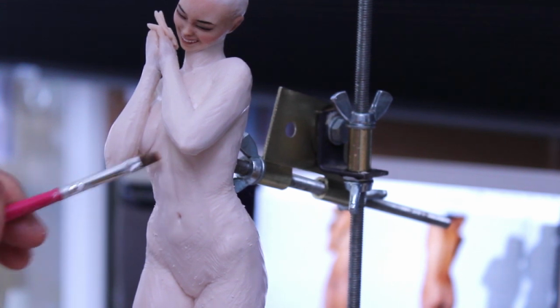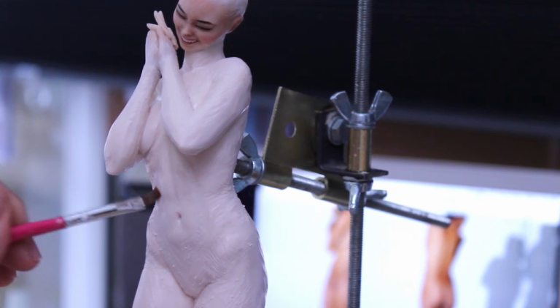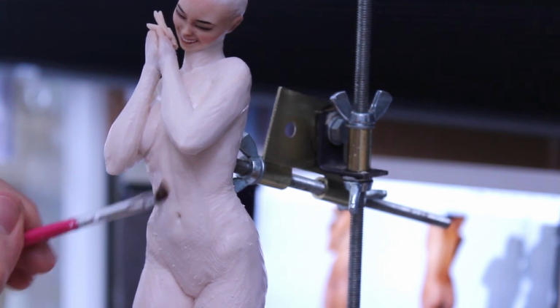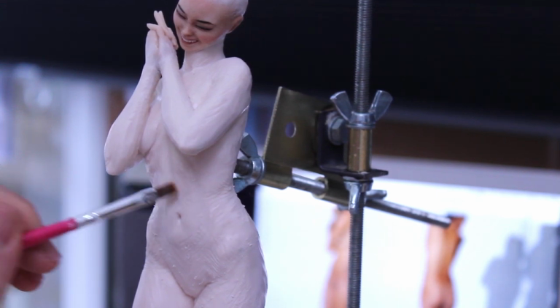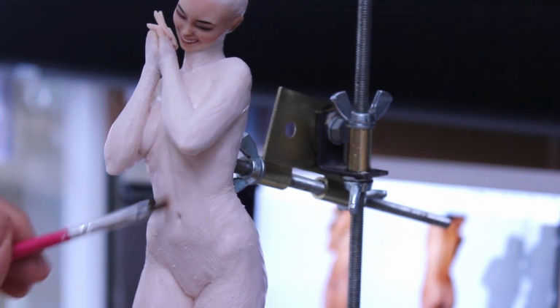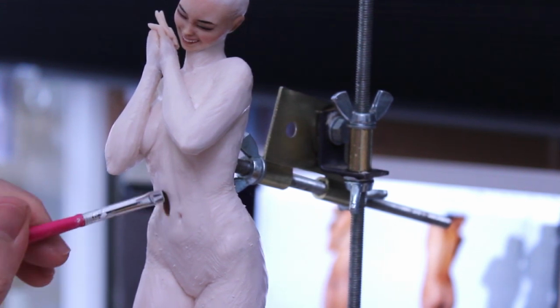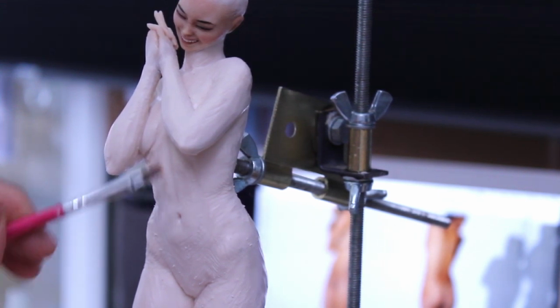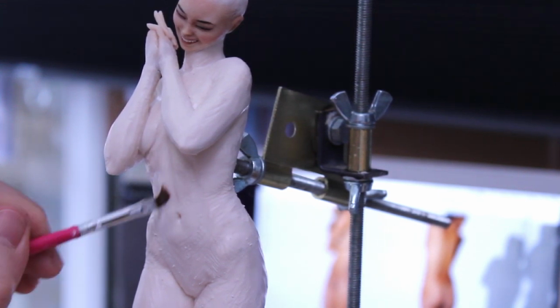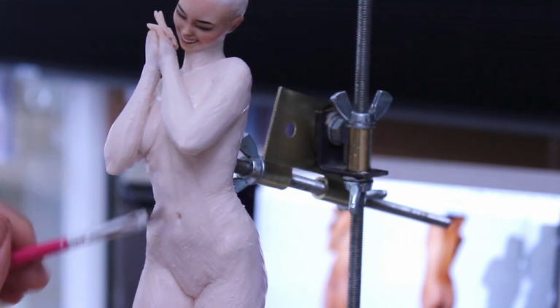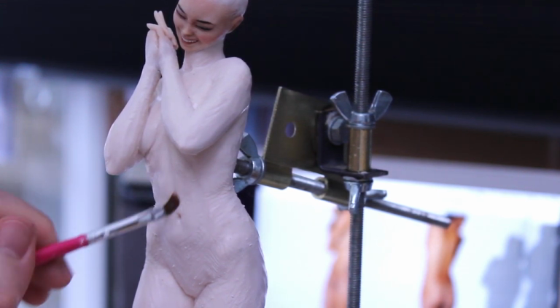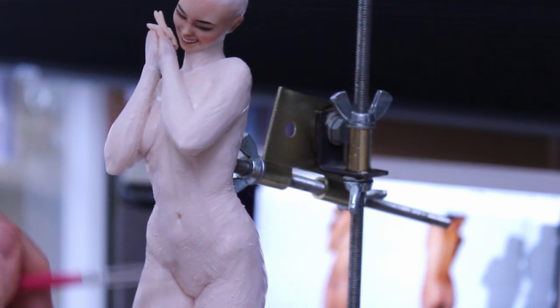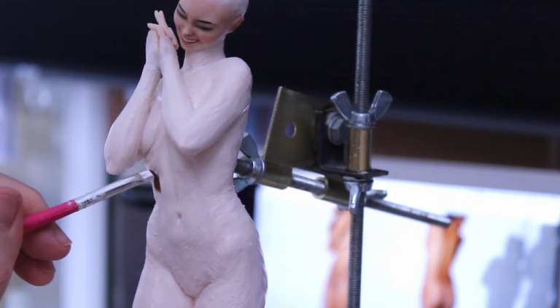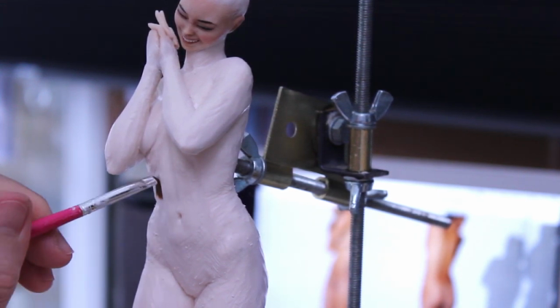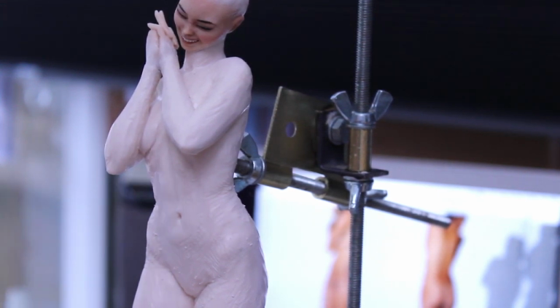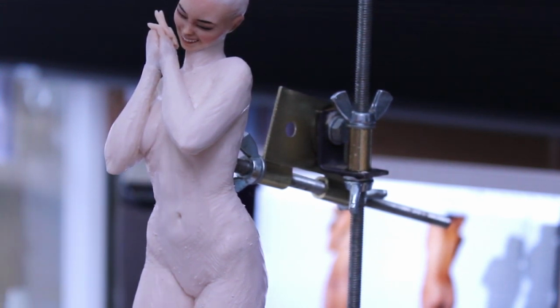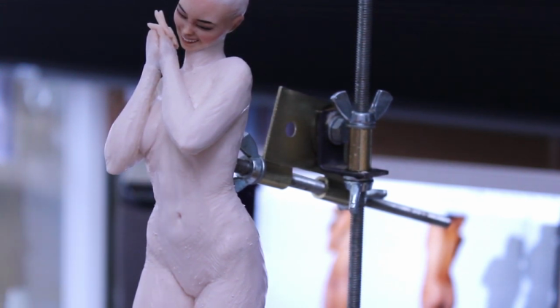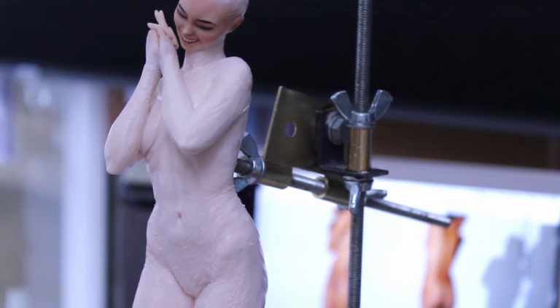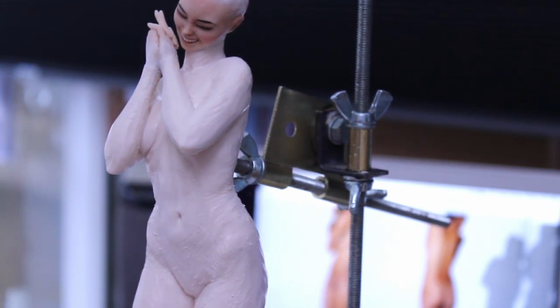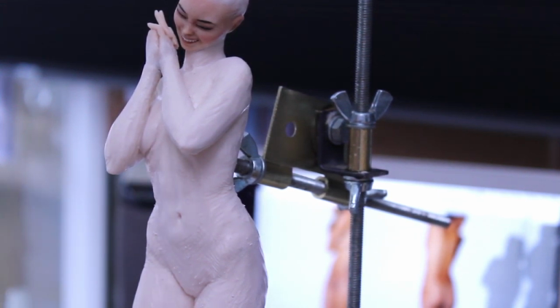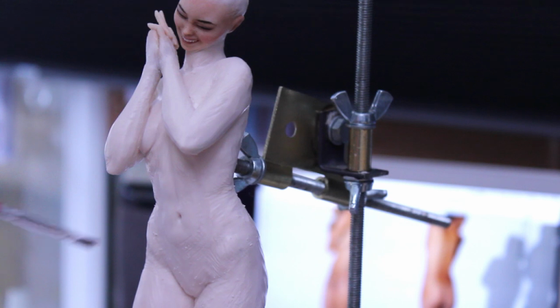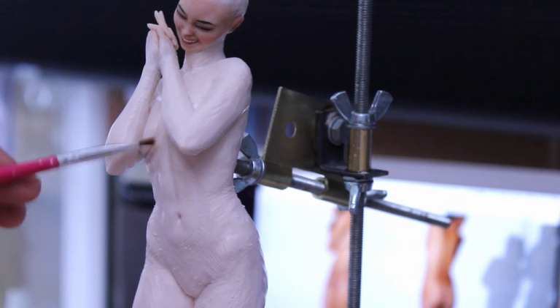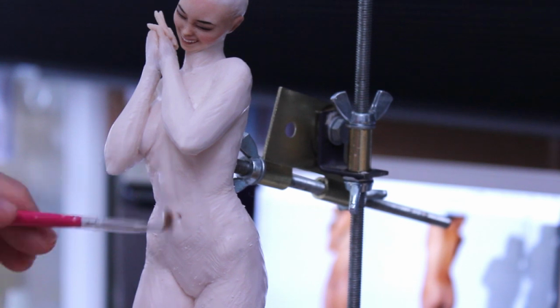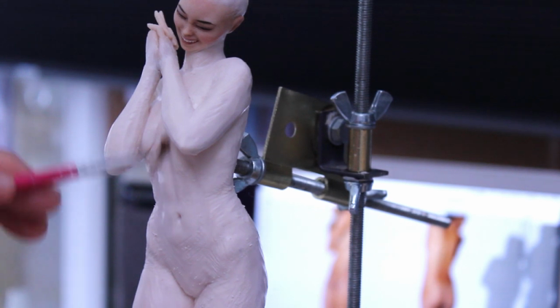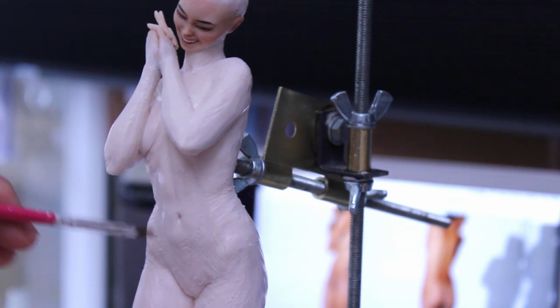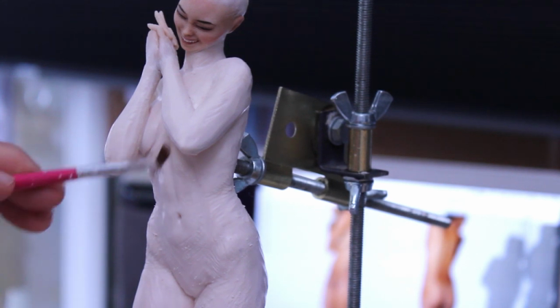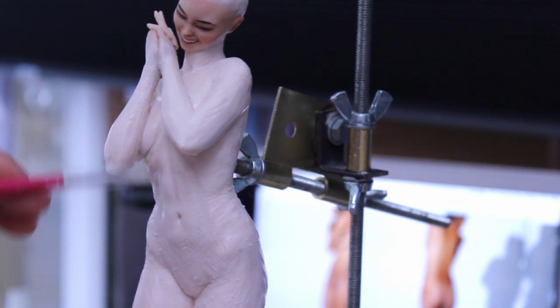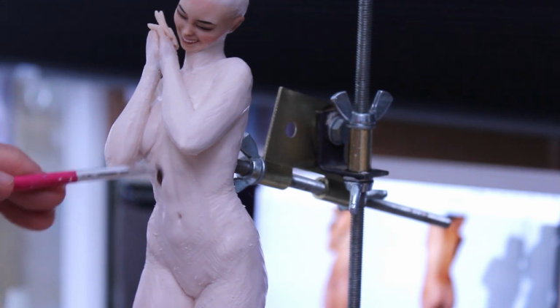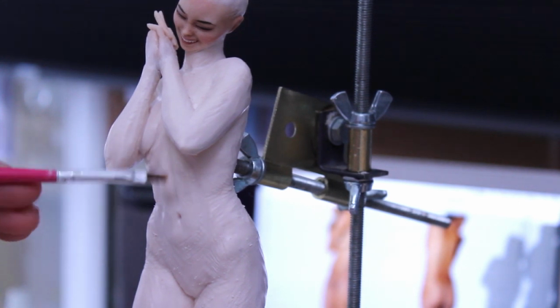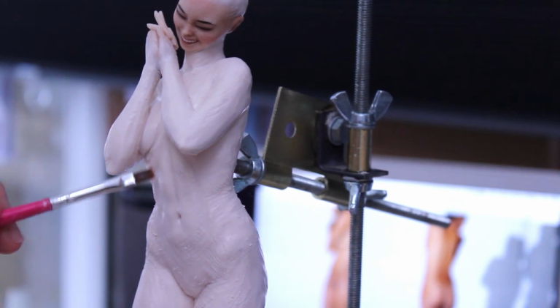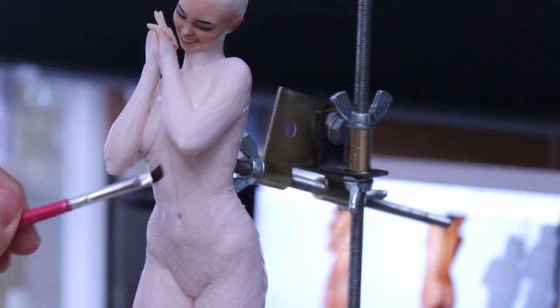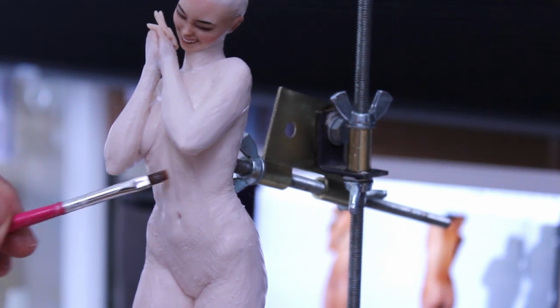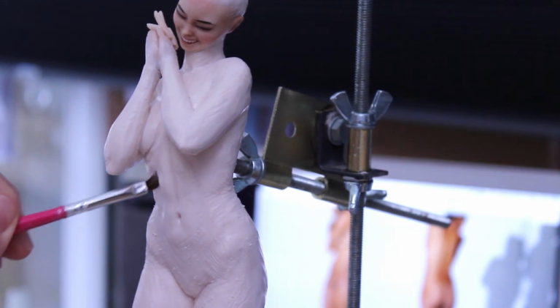Sometimes you can sculpt all in one go if the pose is quite simple, meaning you haven't got any parts bending in on each other — it's a lot easier that way.